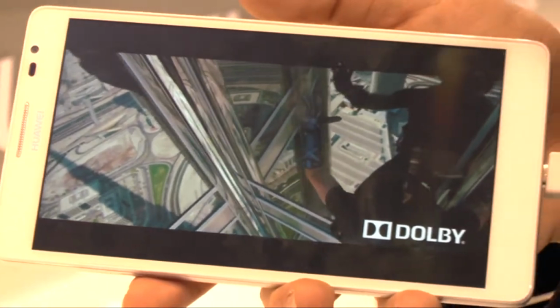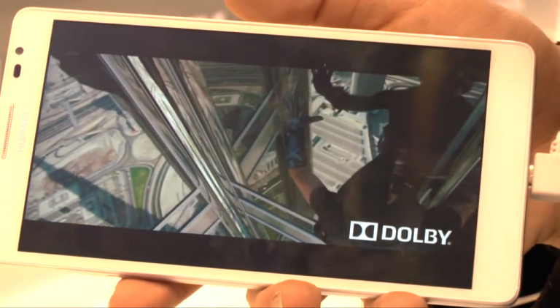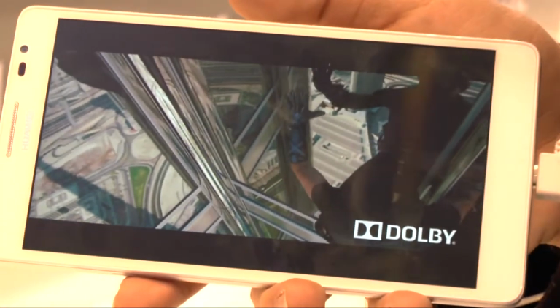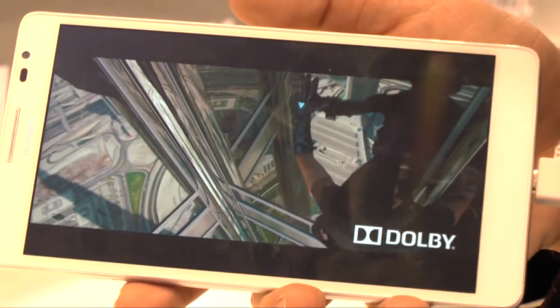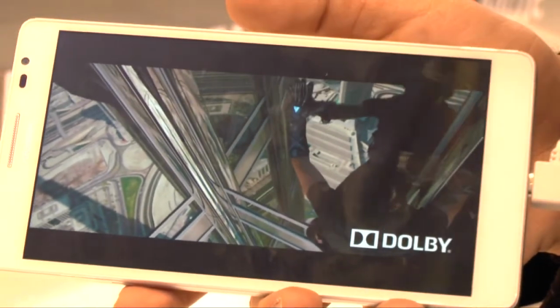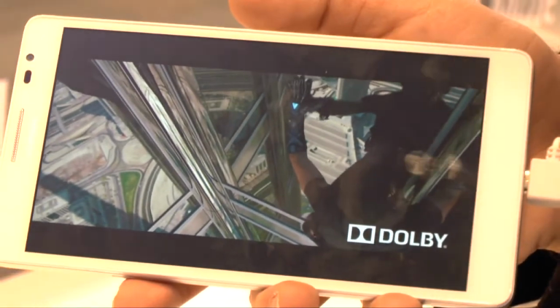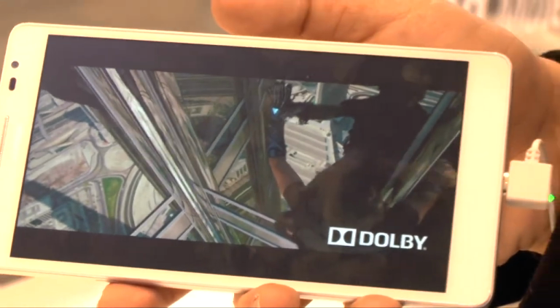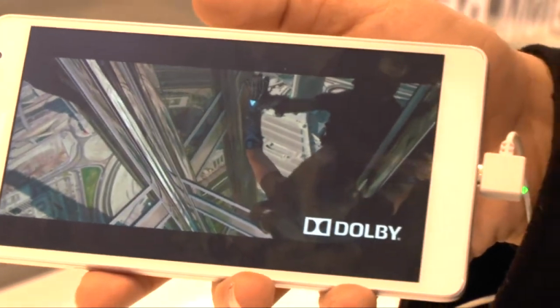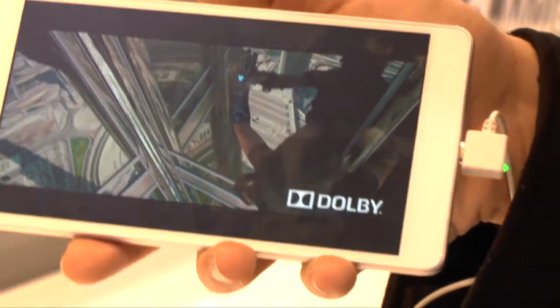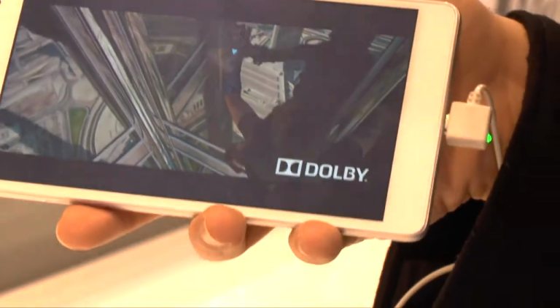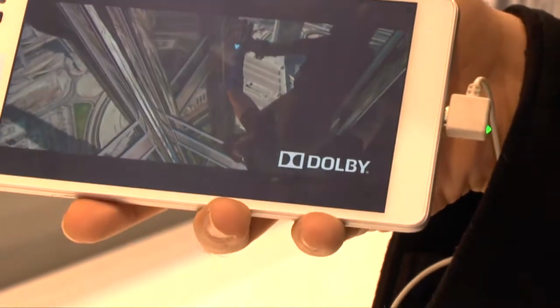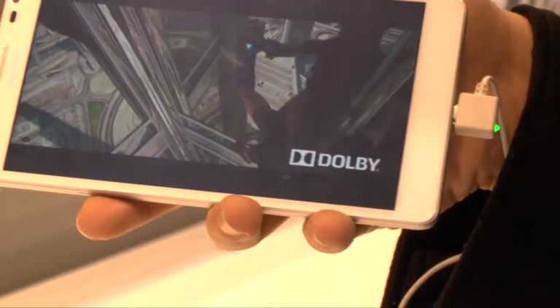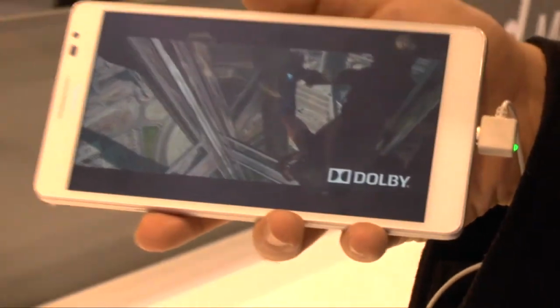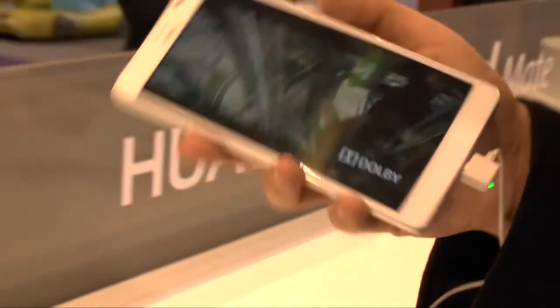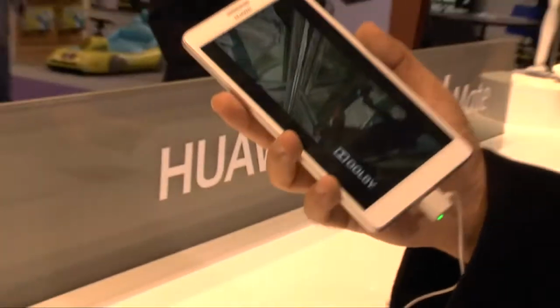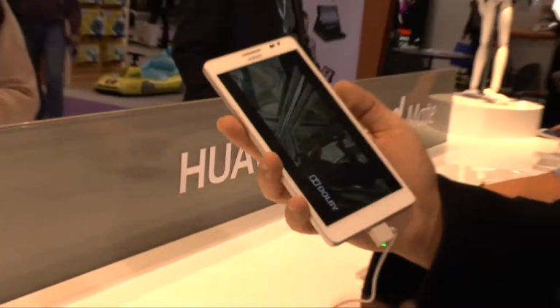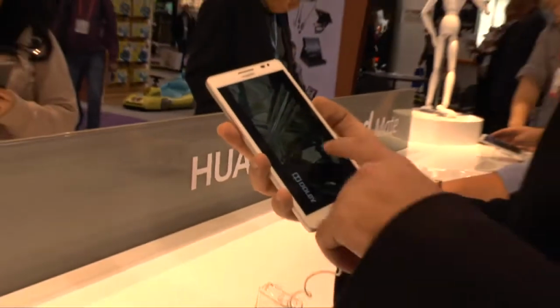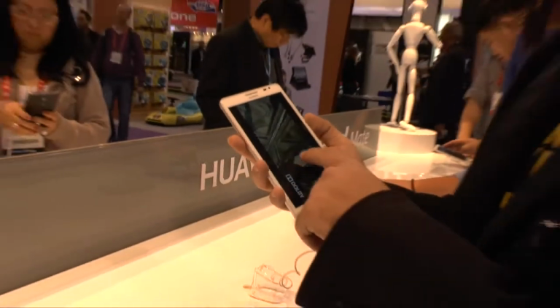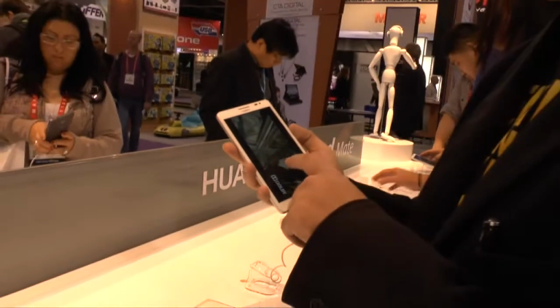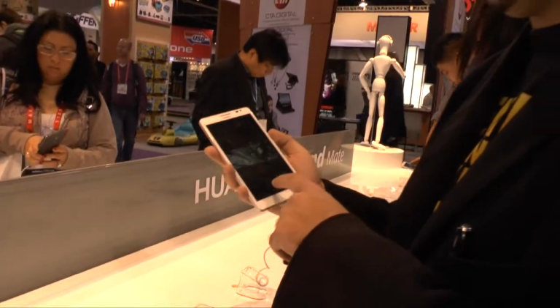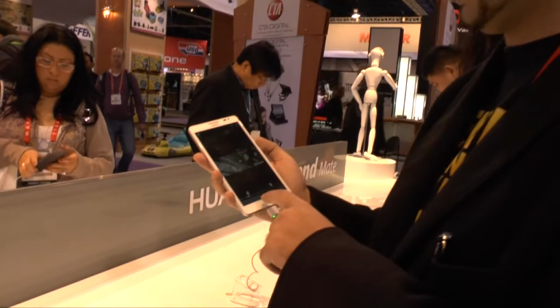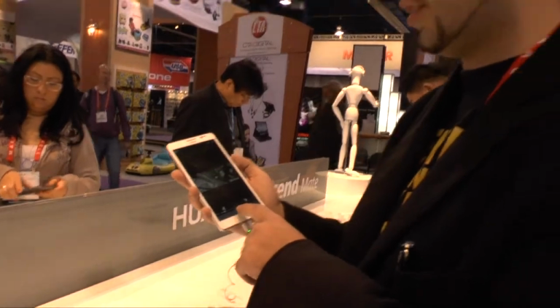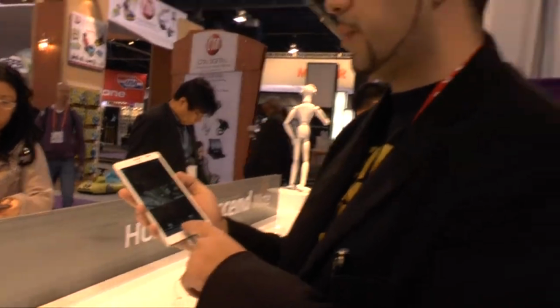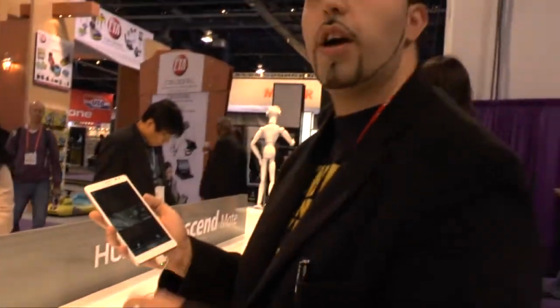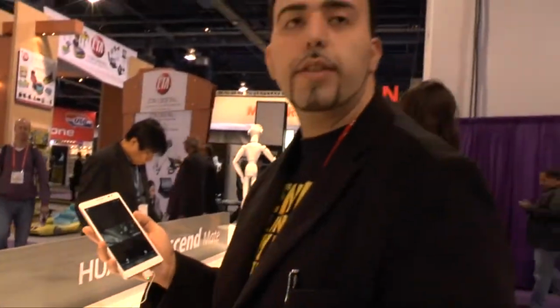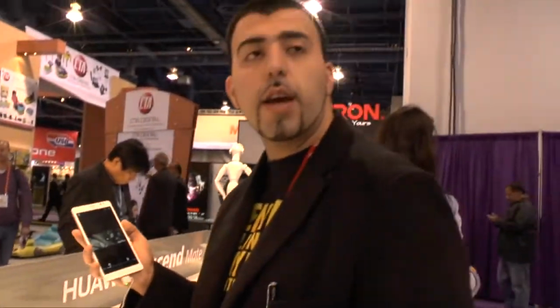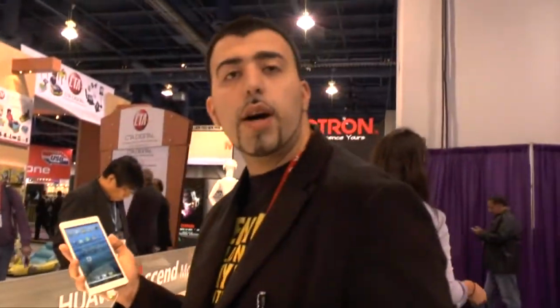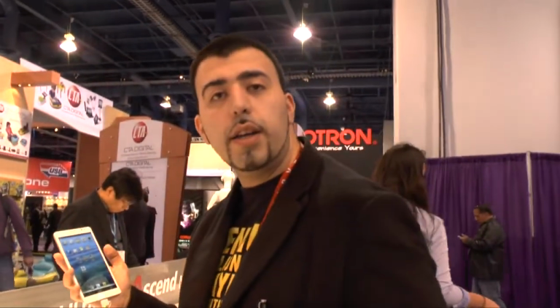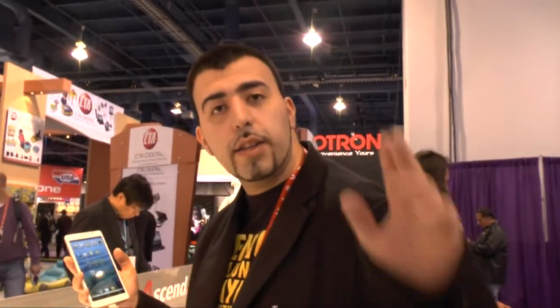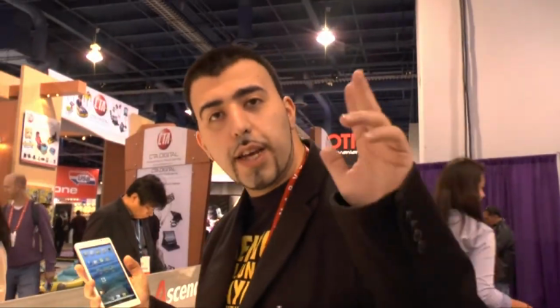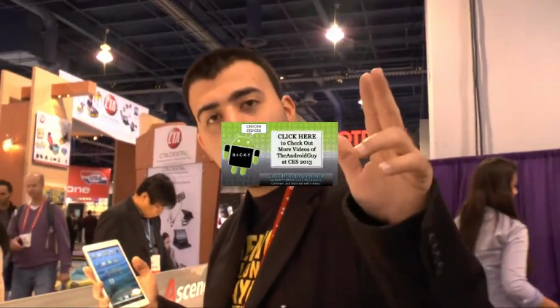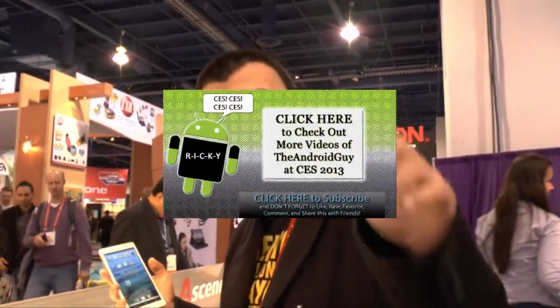Alright guys, that has been the Huawei Ascend Mate. Thank you for watching. This has been Ricky, the Android Guy.